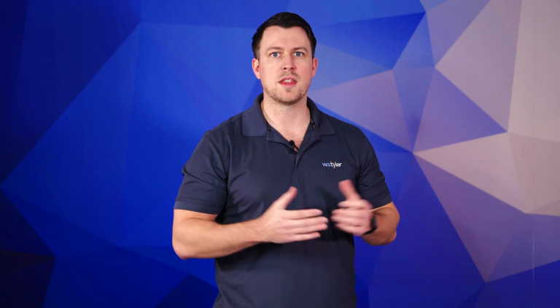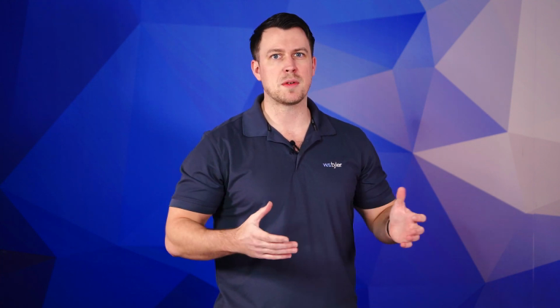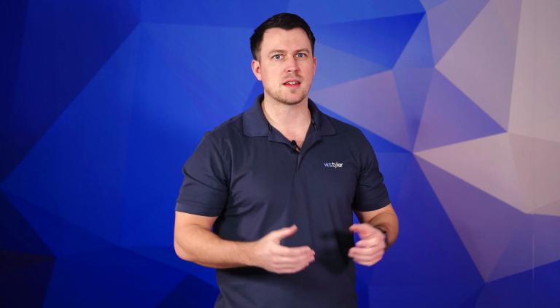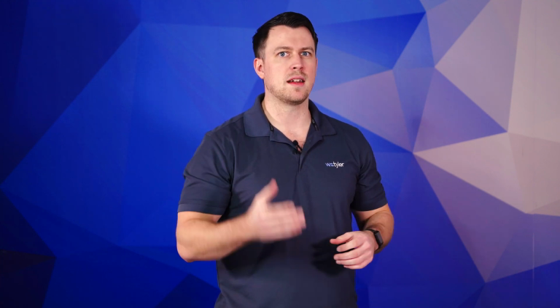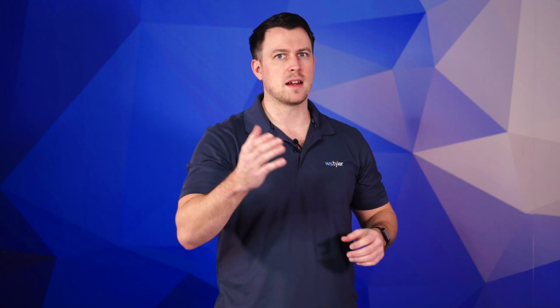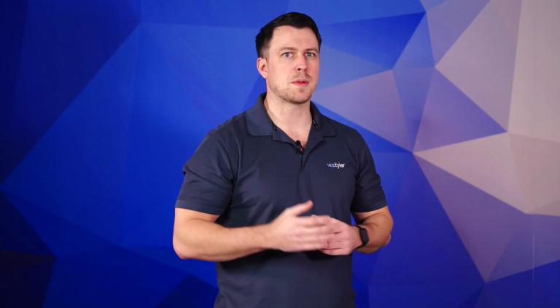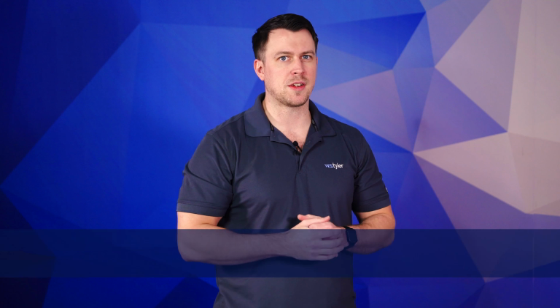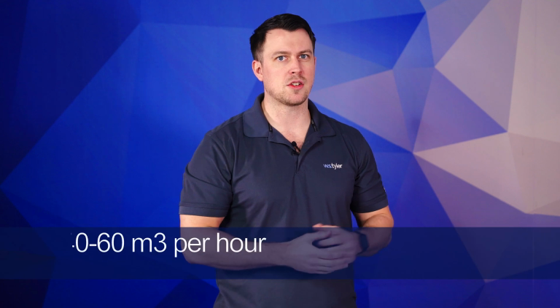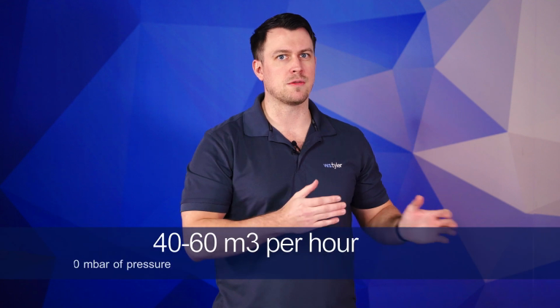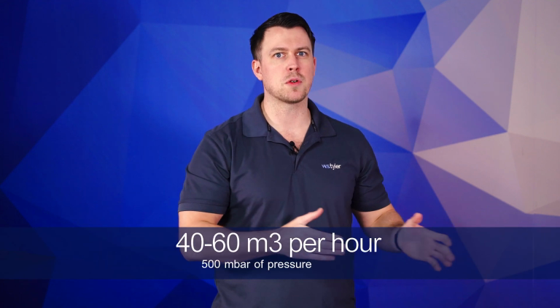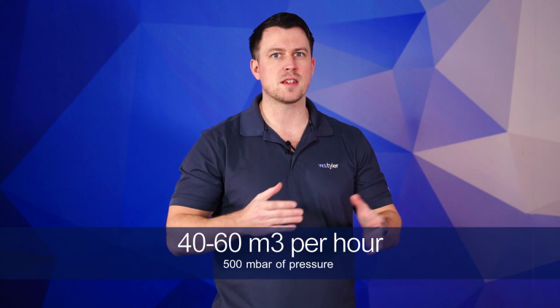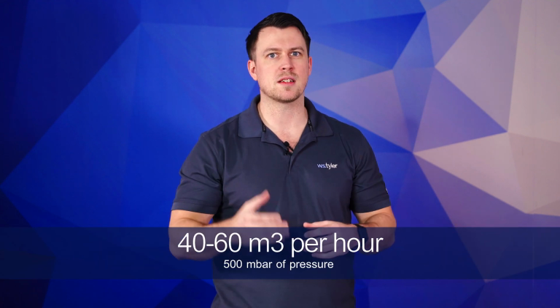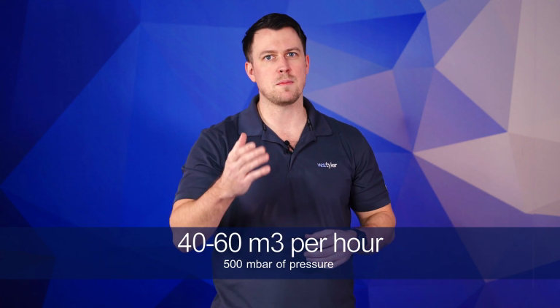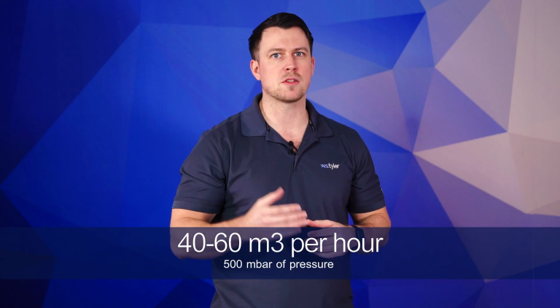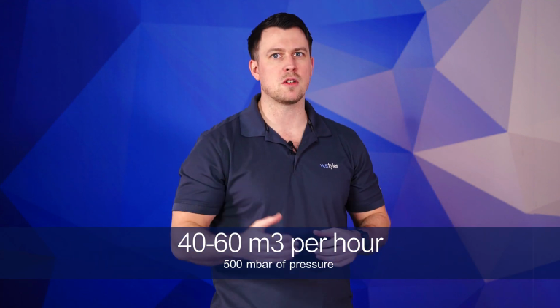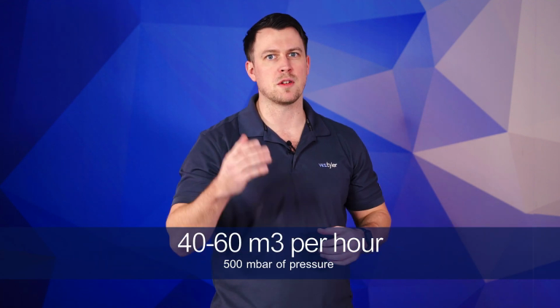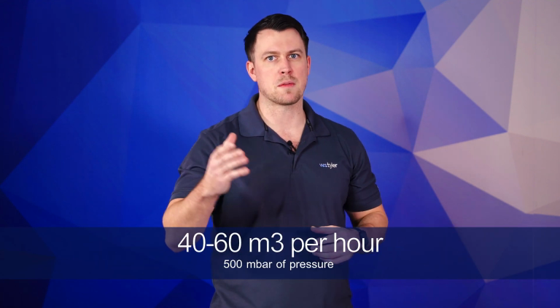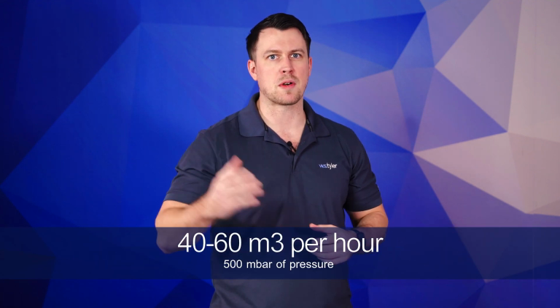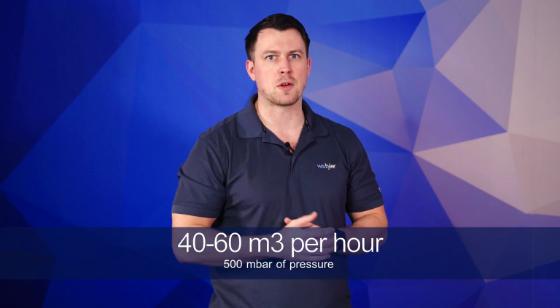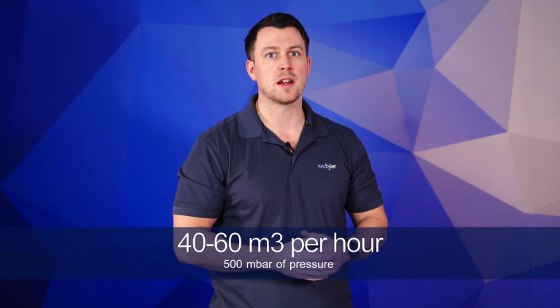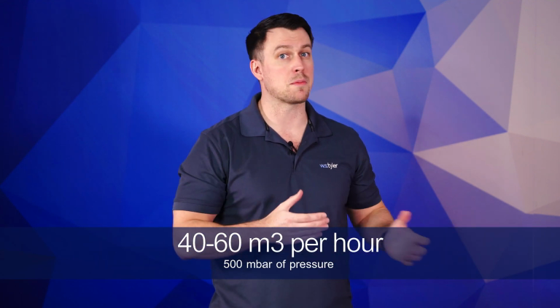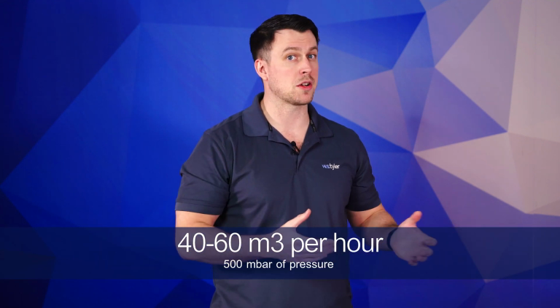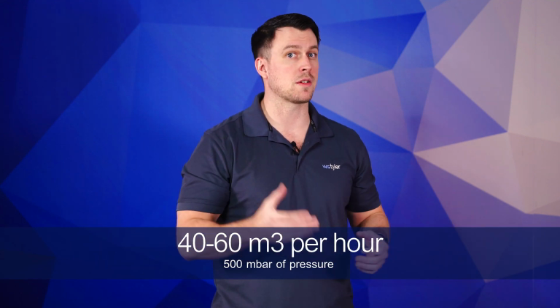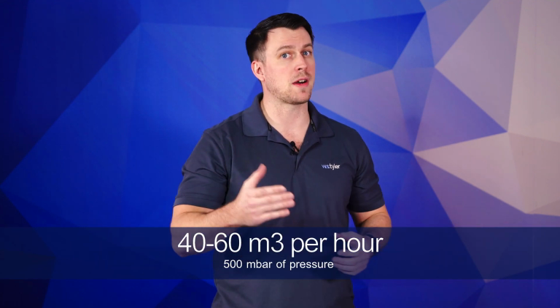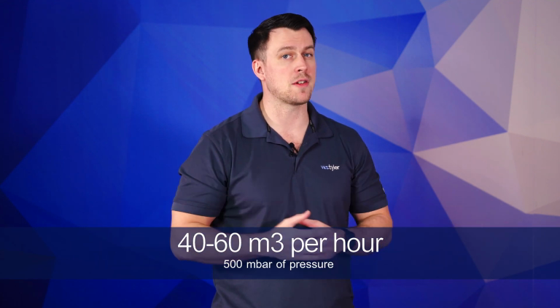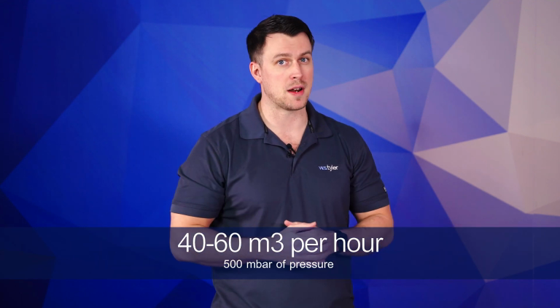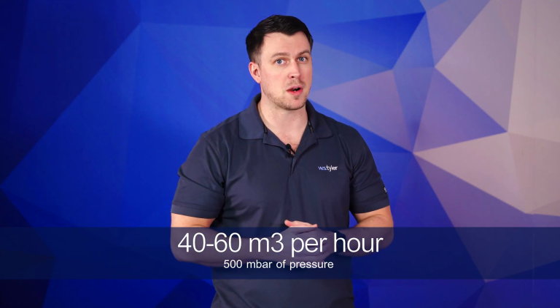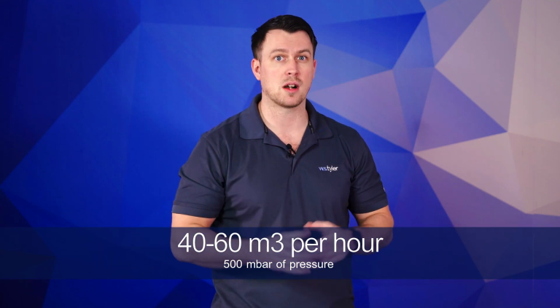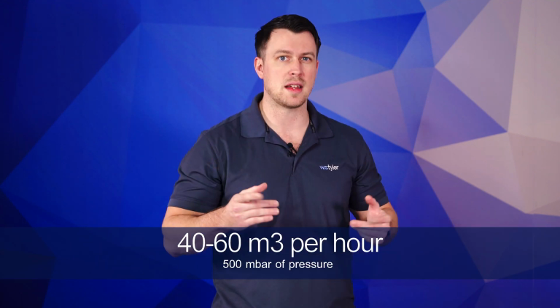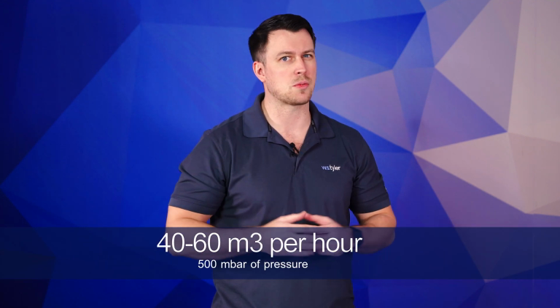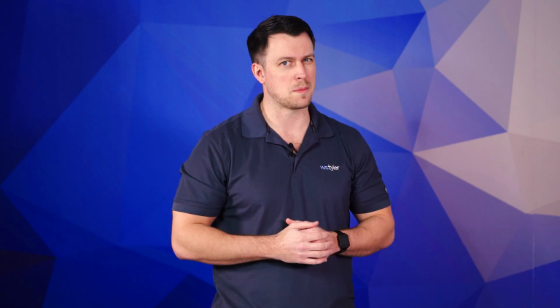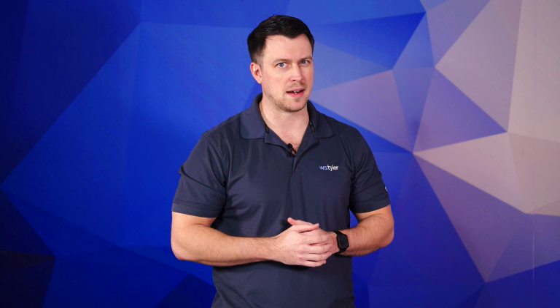An air specification of 40 to 60 meters cubed of air per hour at a pressure of 500 mbar is recommended.